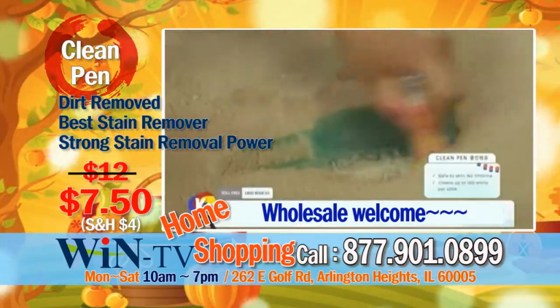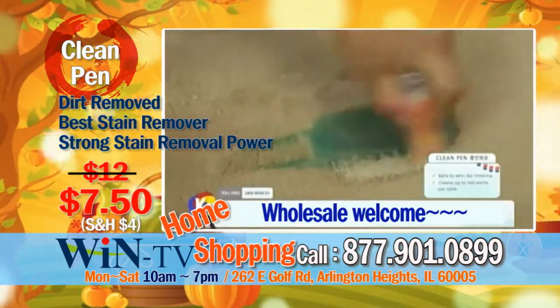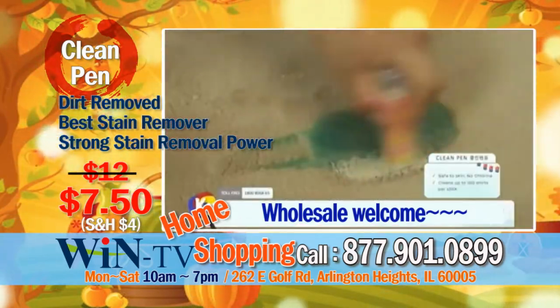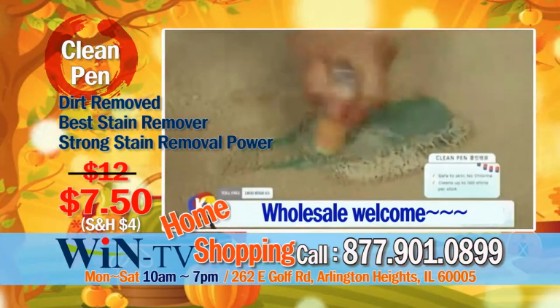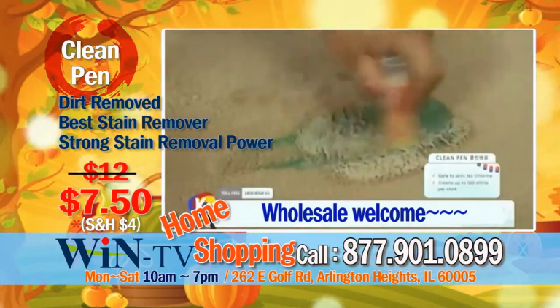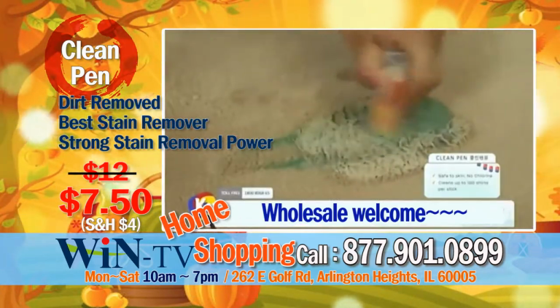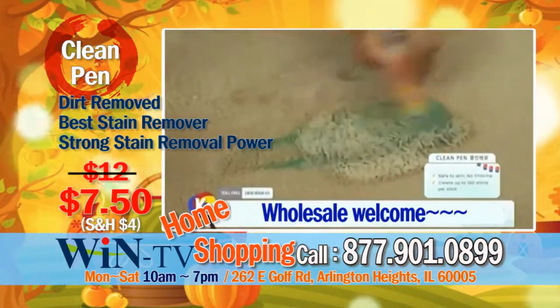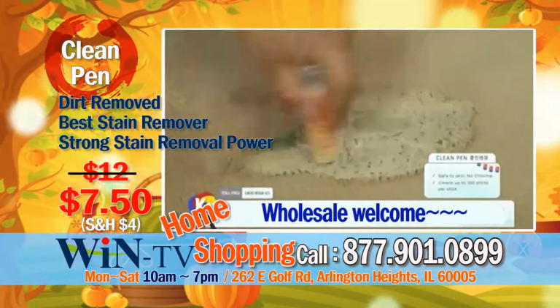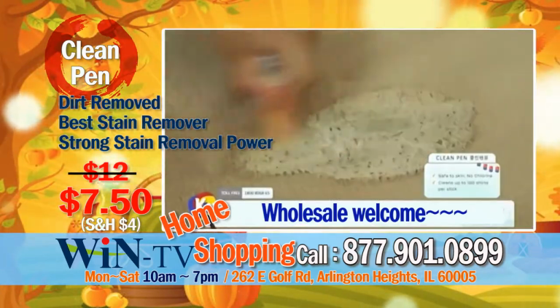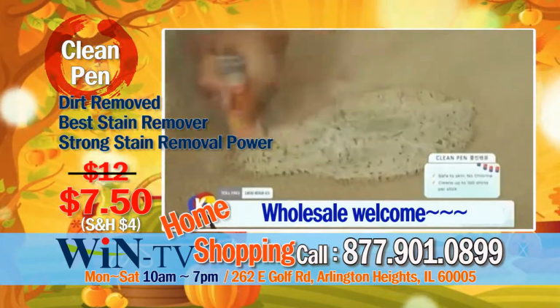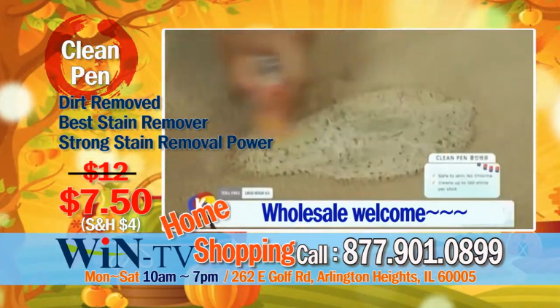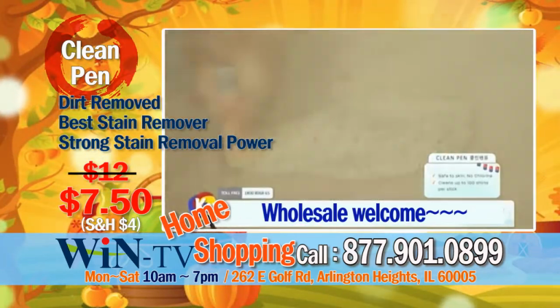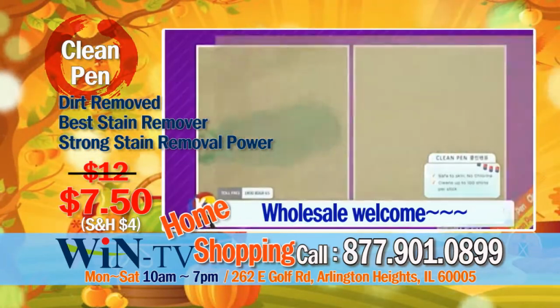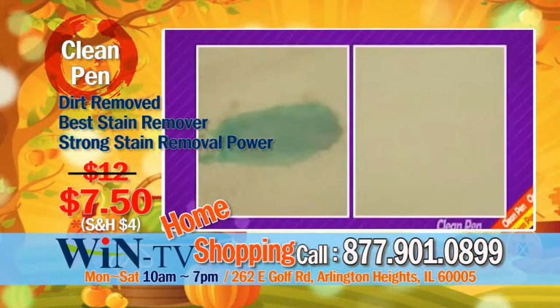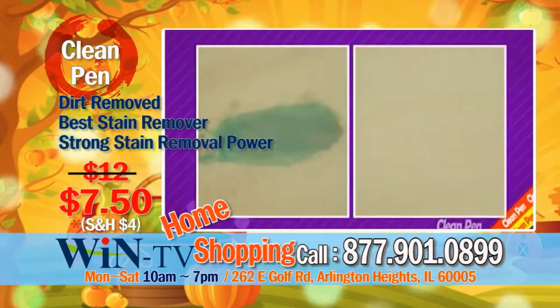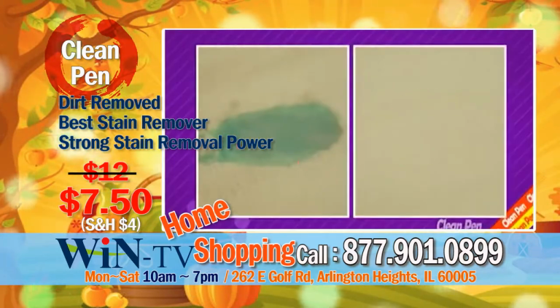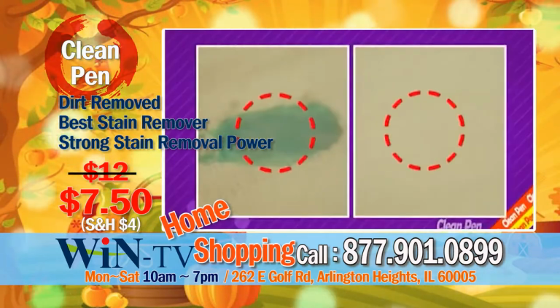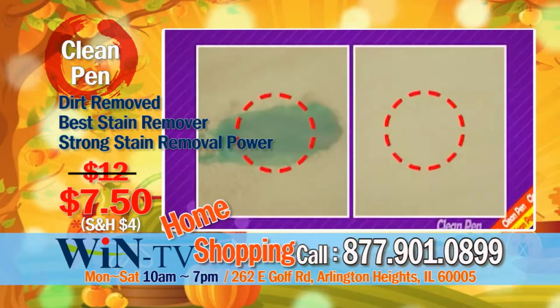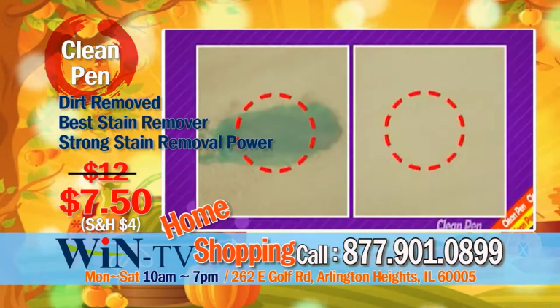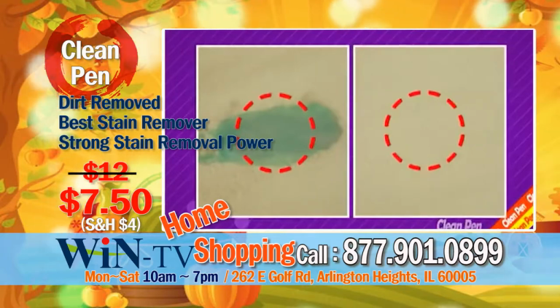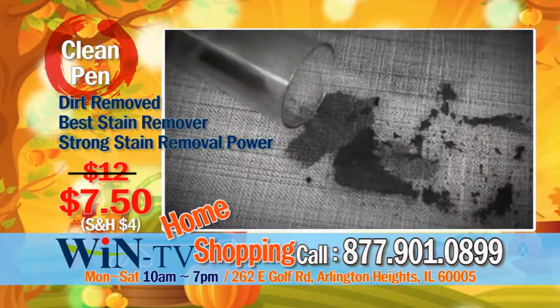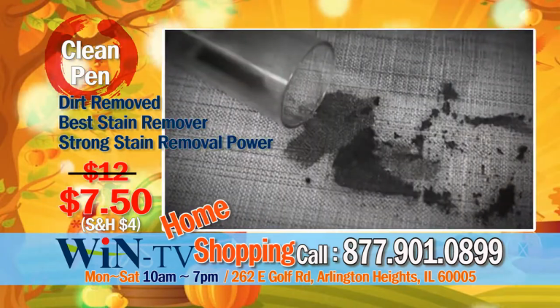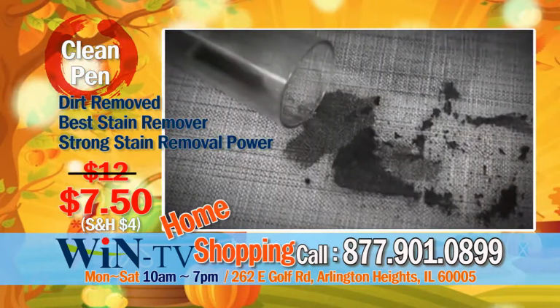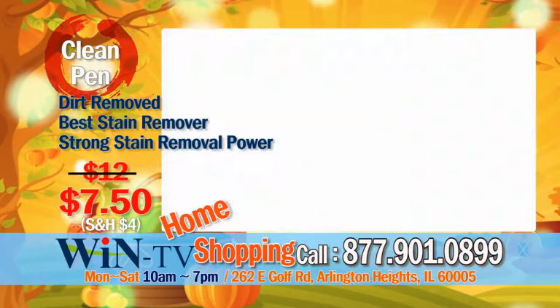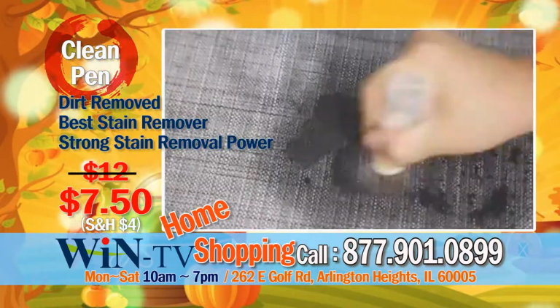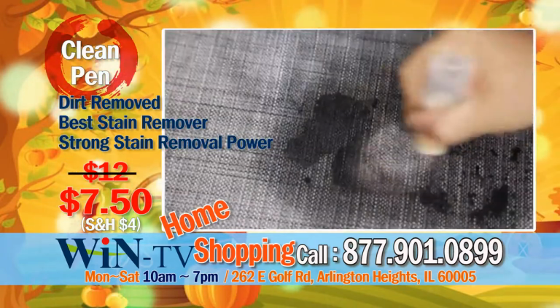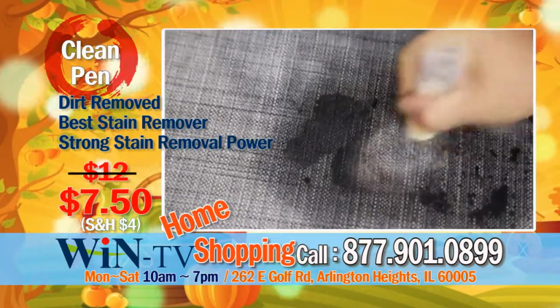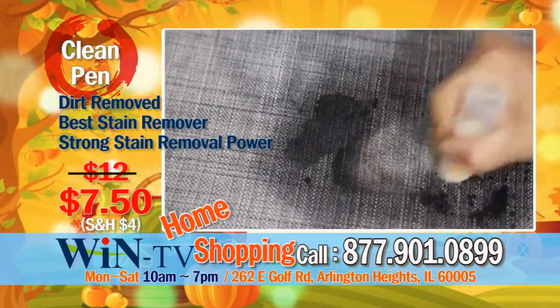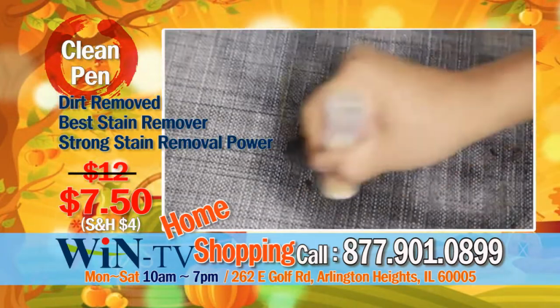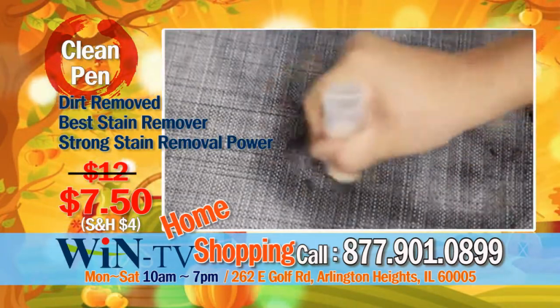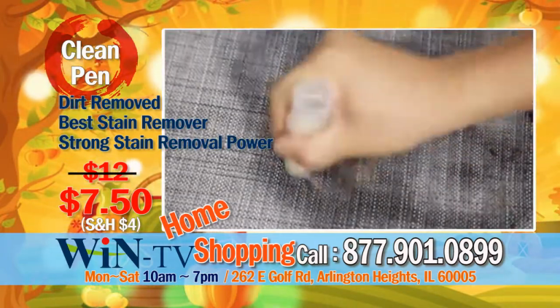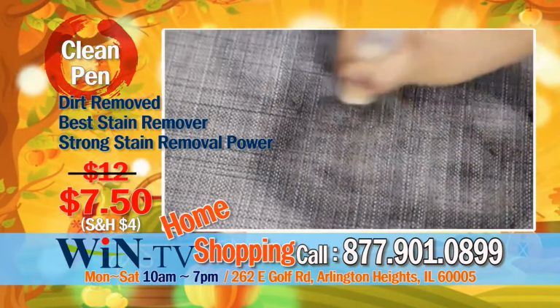Ingrained dirt on carpet — just rub with clean pen and it's gone. Easy. Spill juice on sofa? Use clean pen.